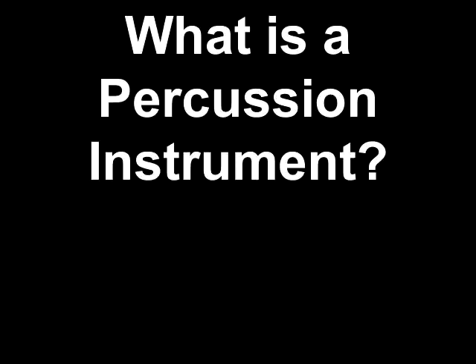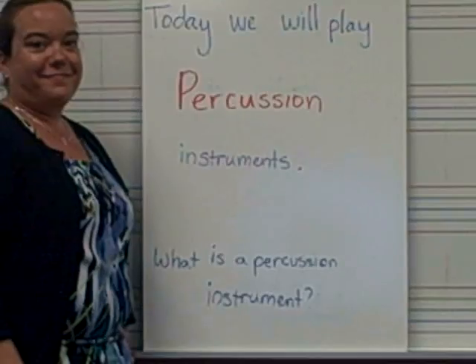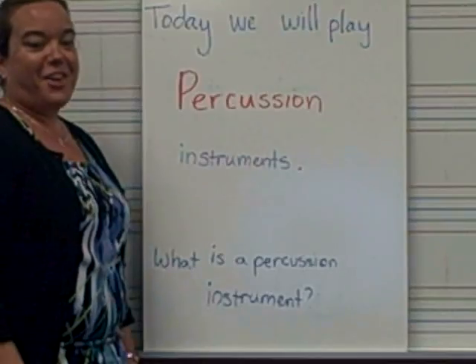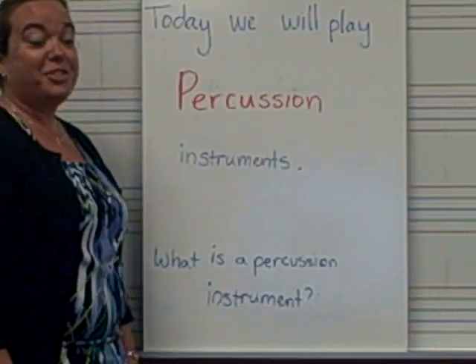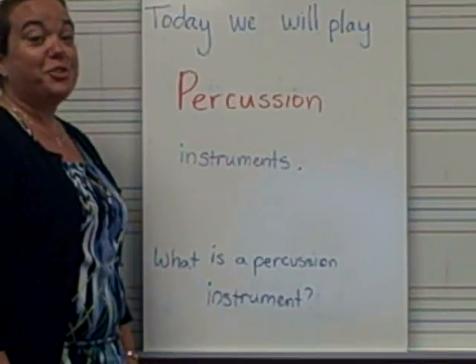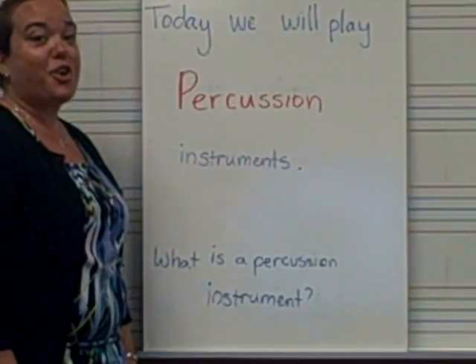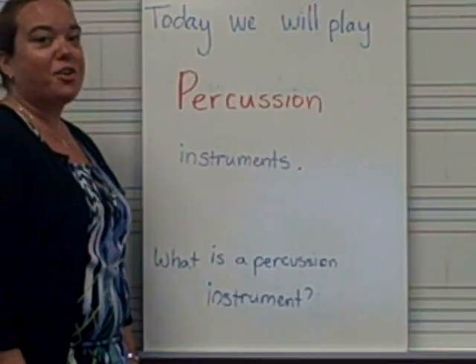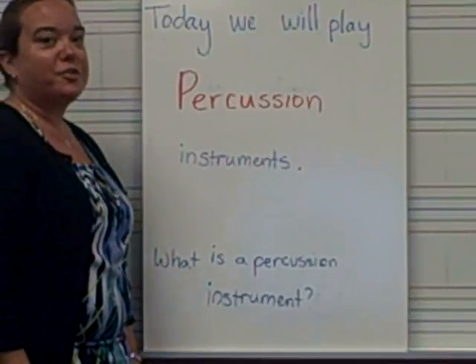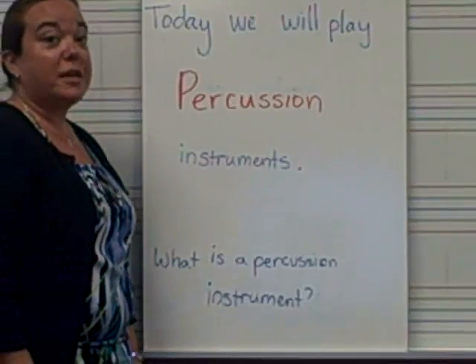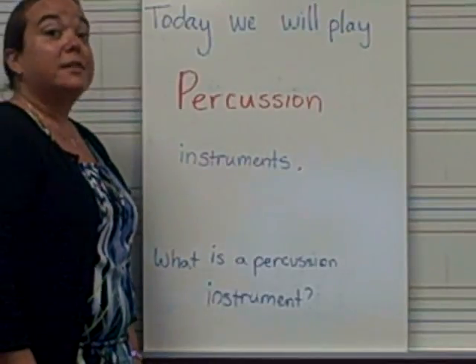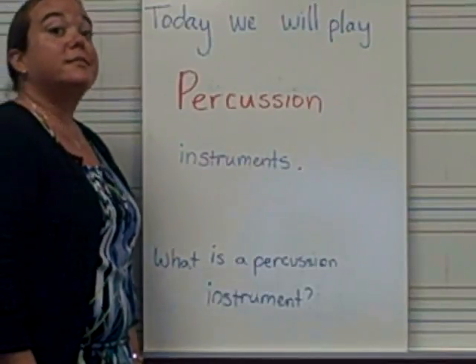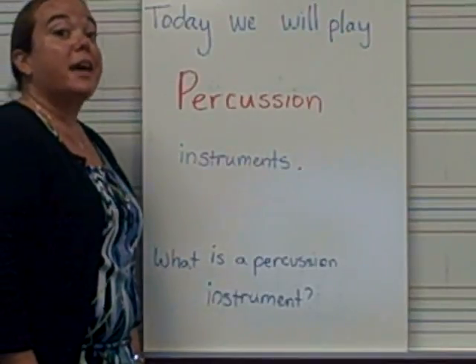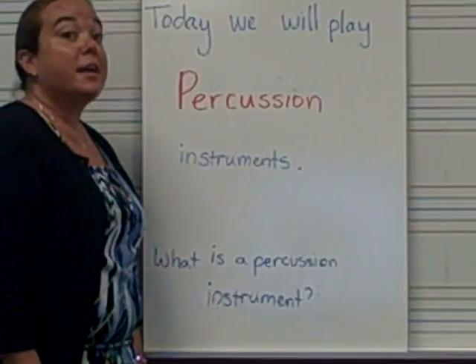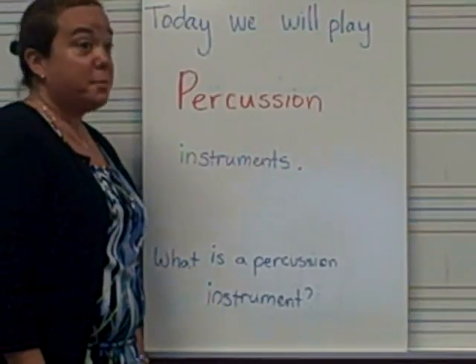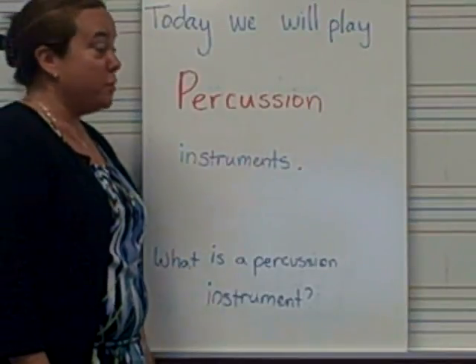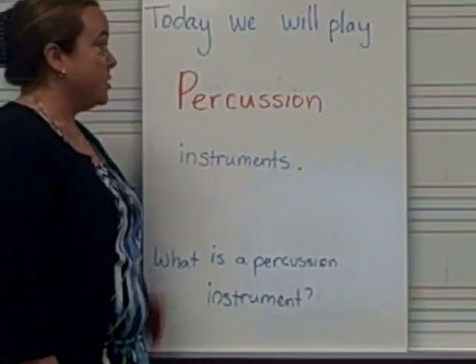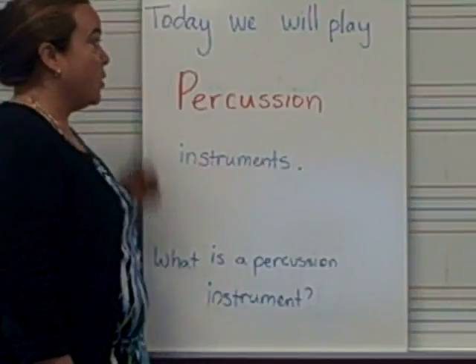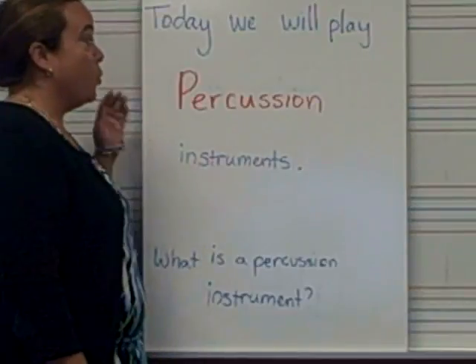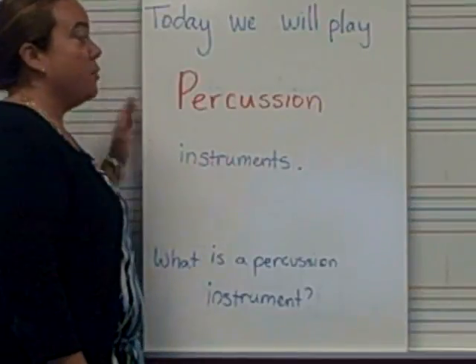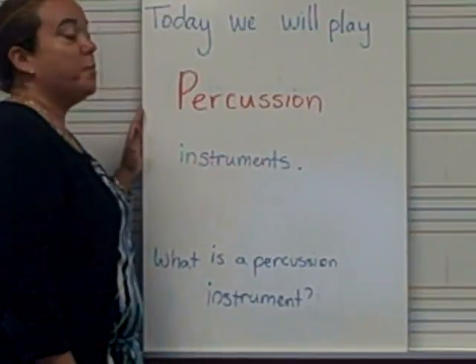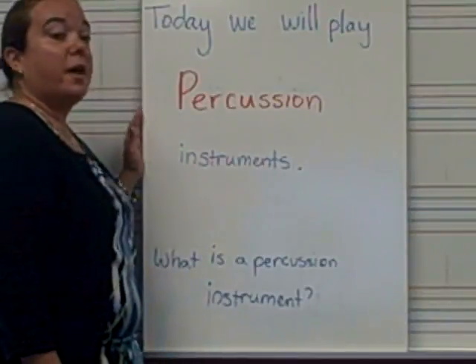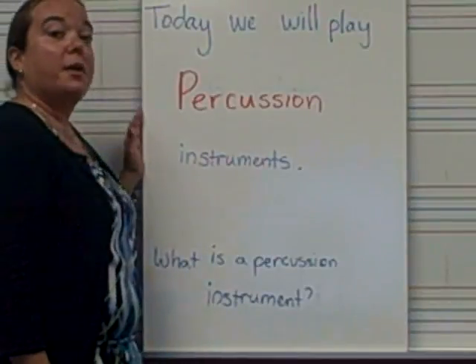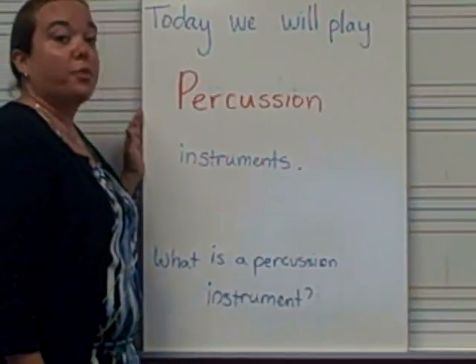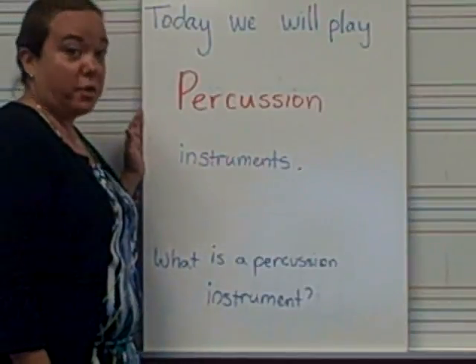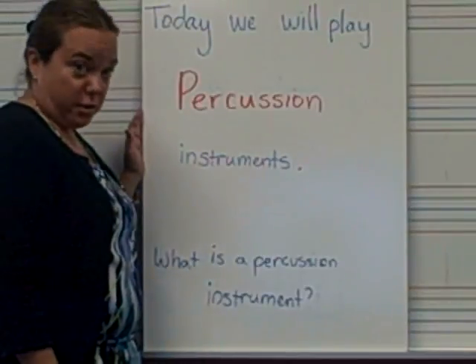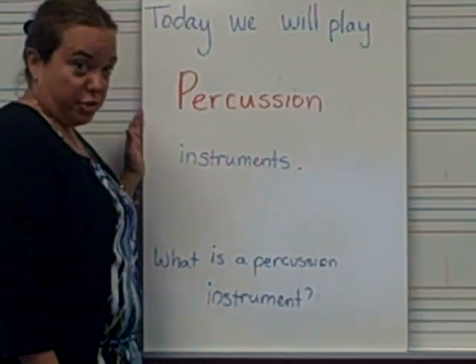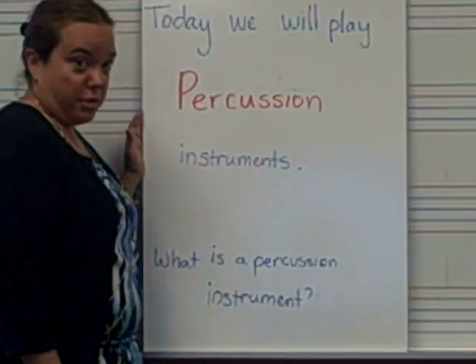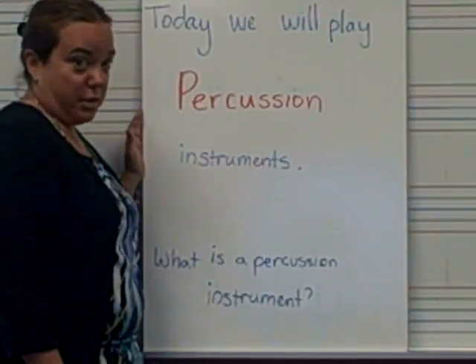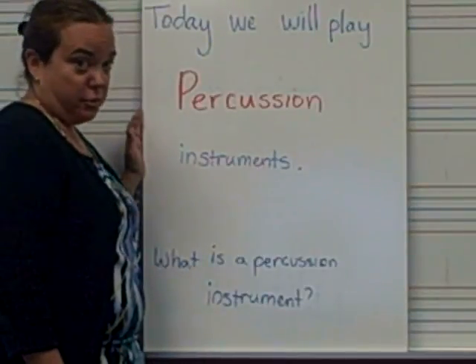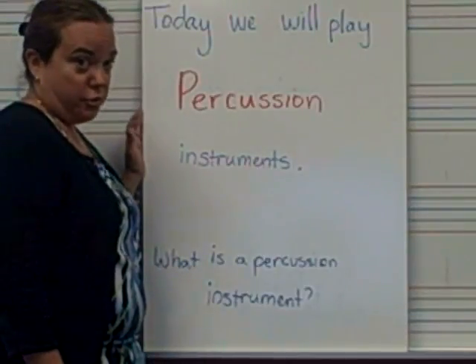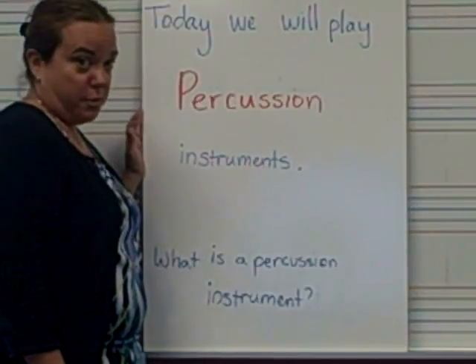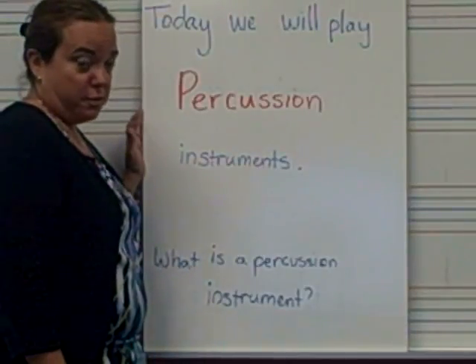Hi, Junior Cardinals. Today in music, we will play percussion instruments.